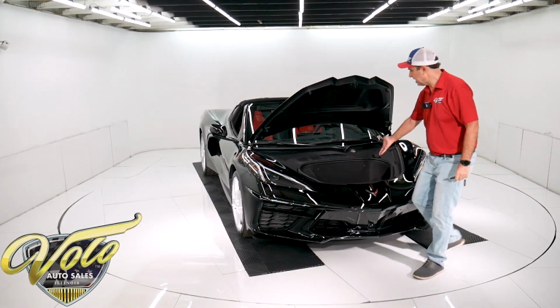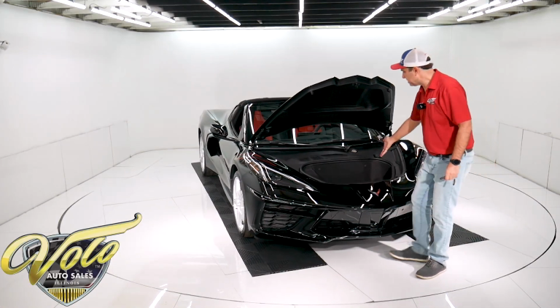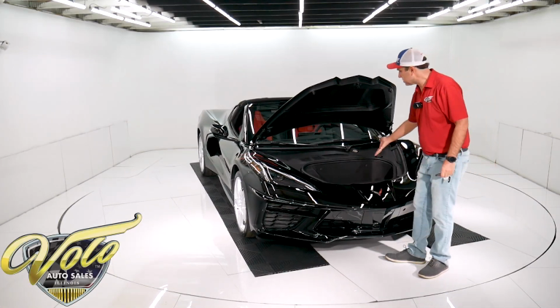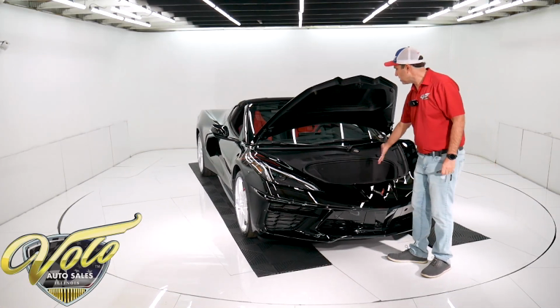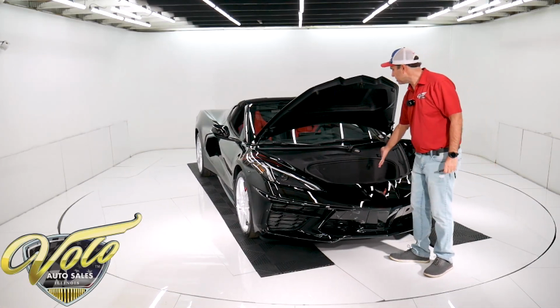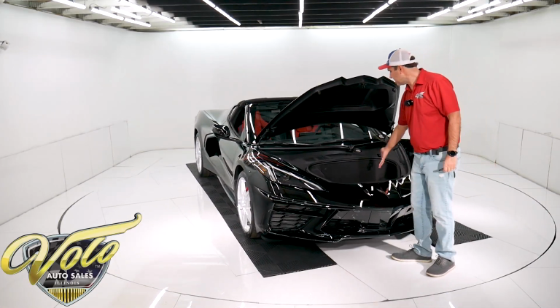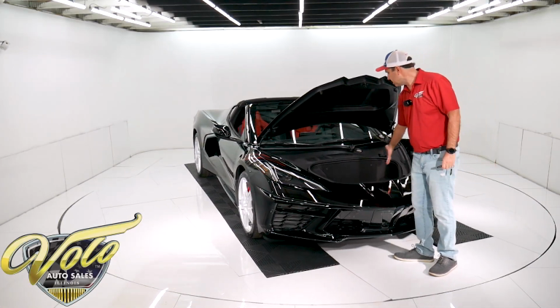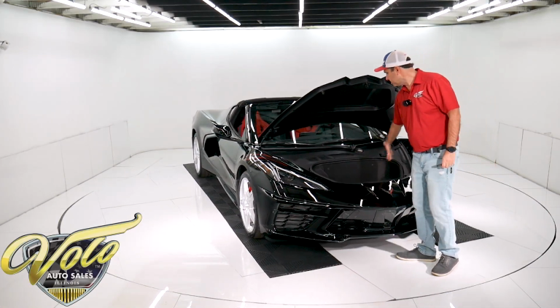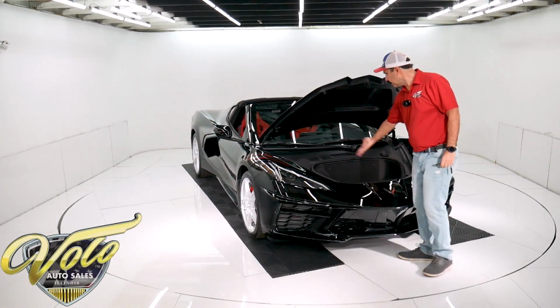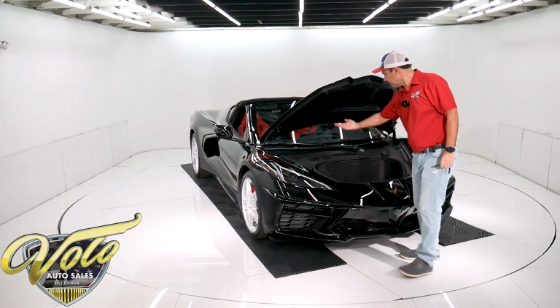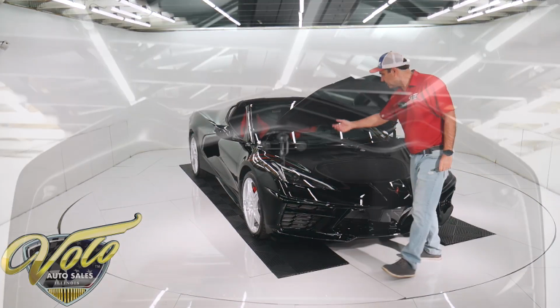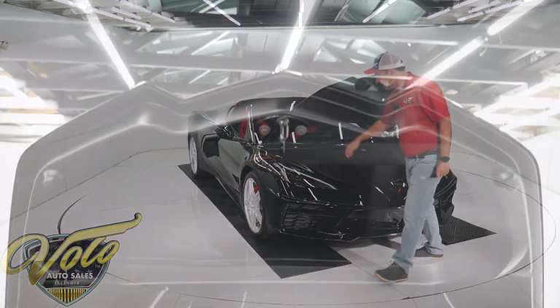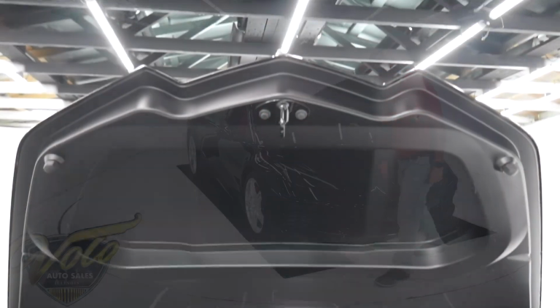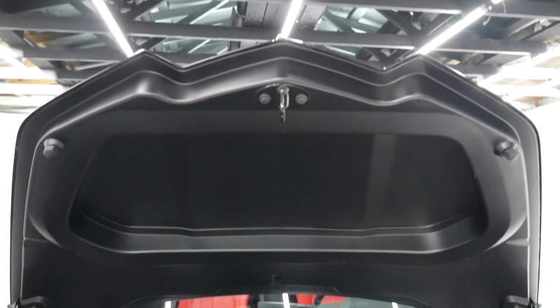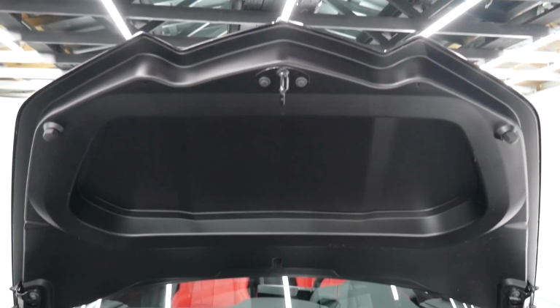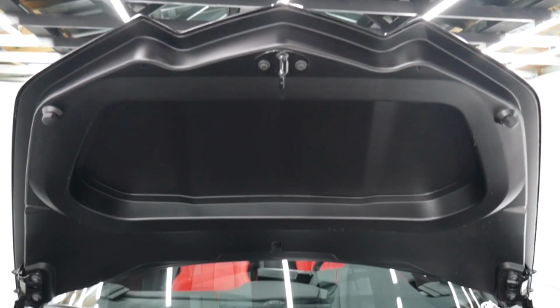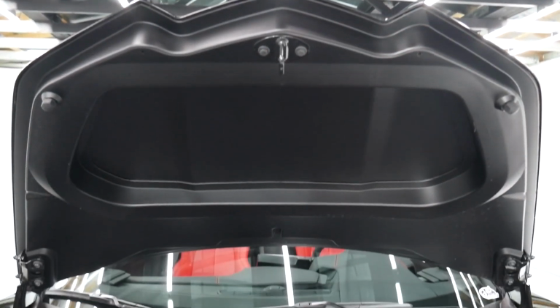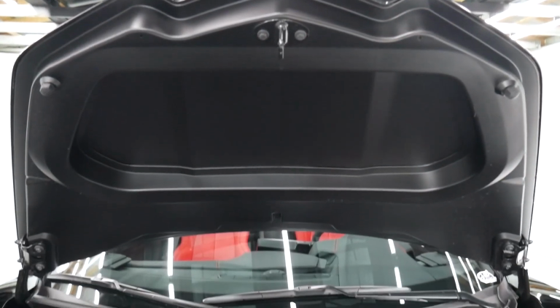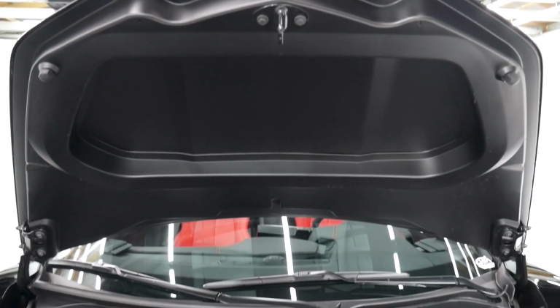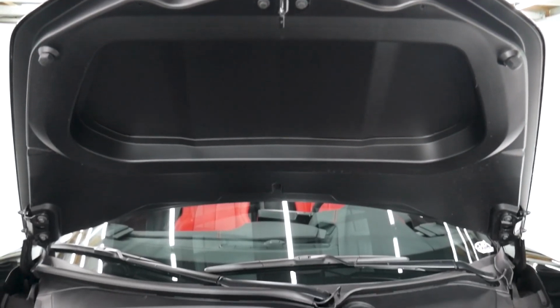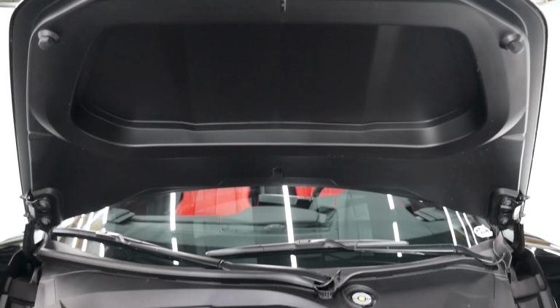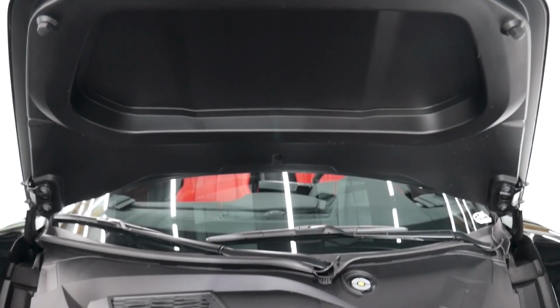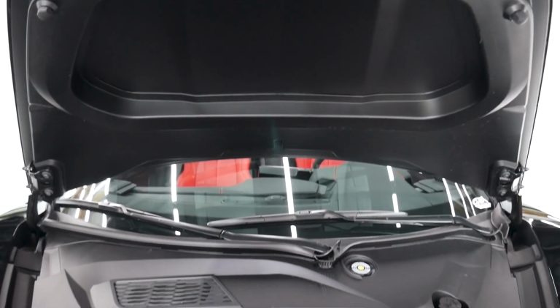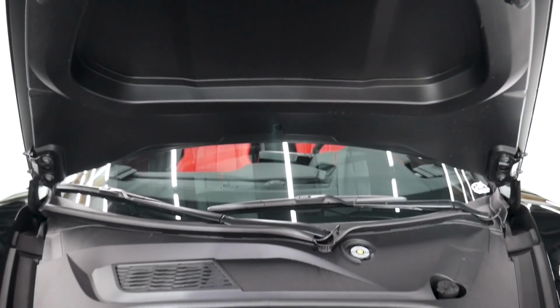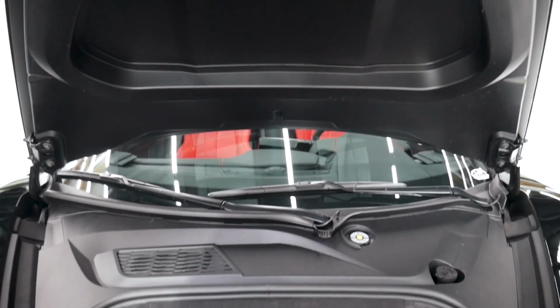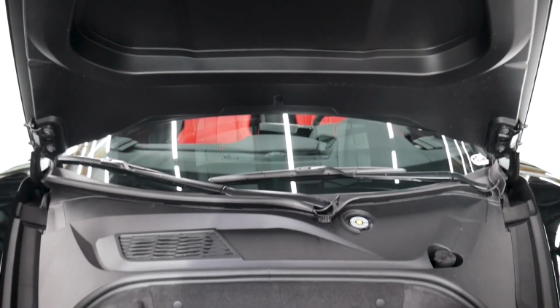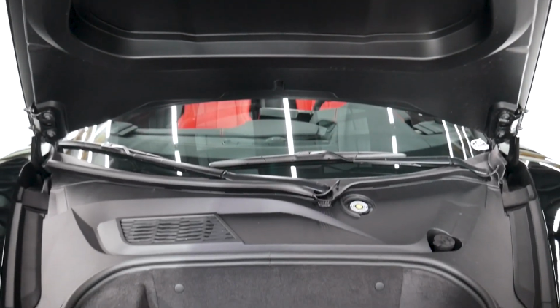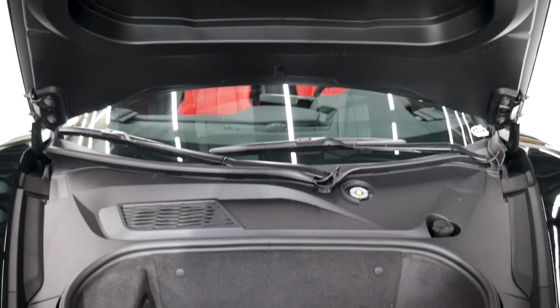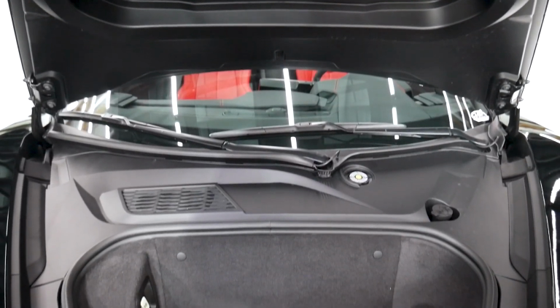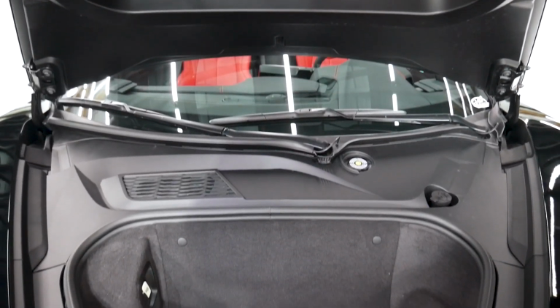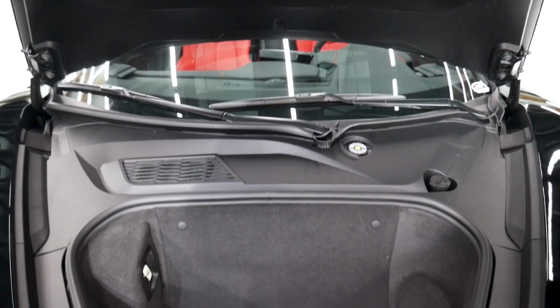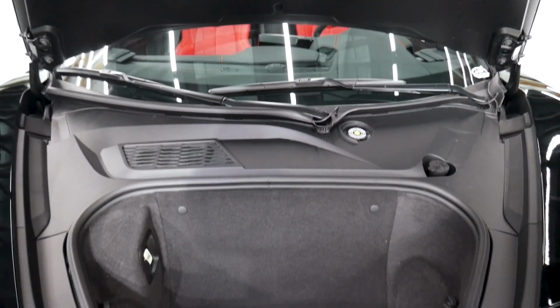You have storage here — obviously still brand new. The car is virtually new.